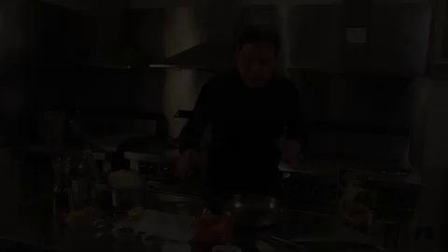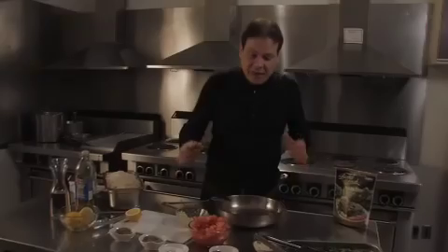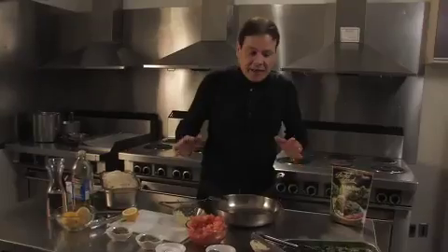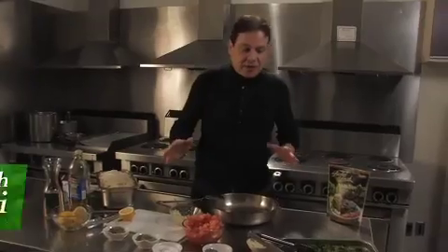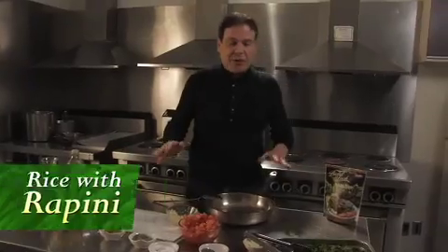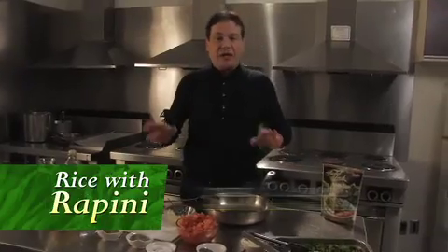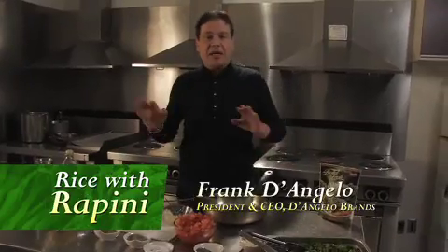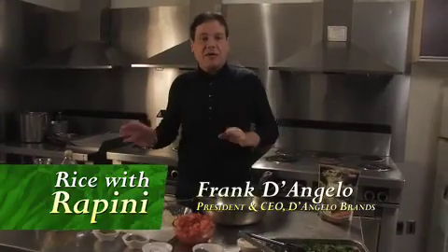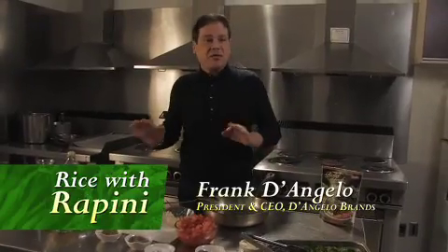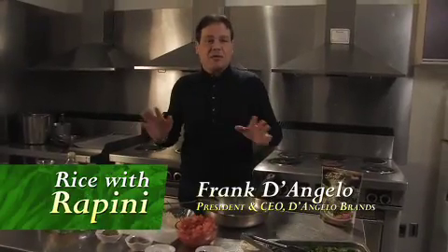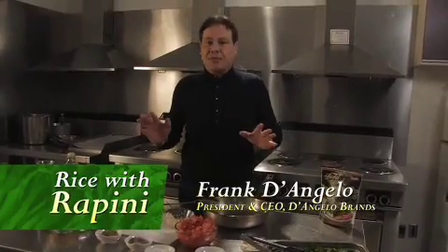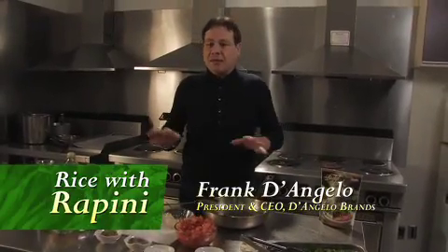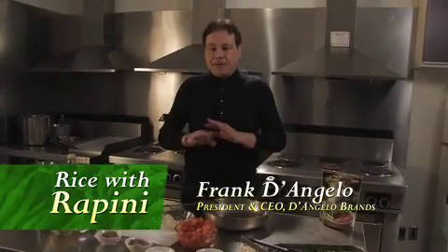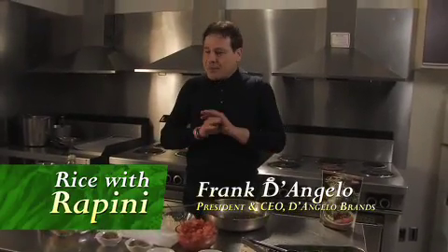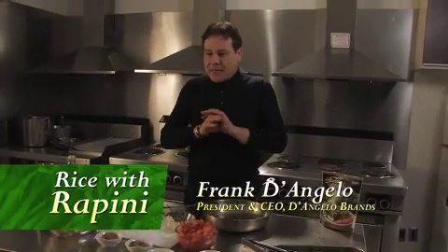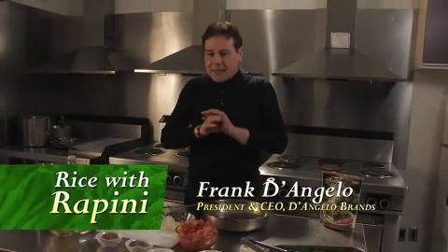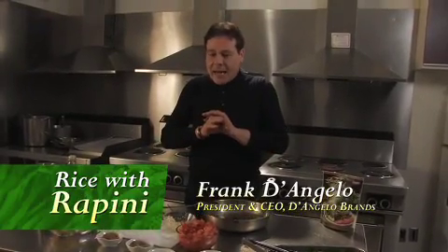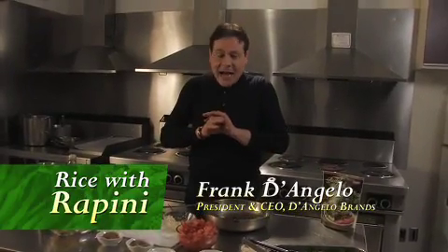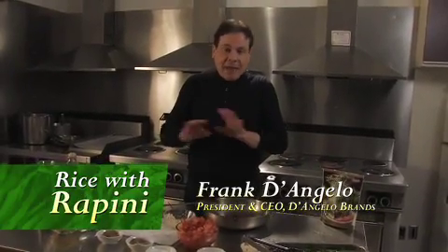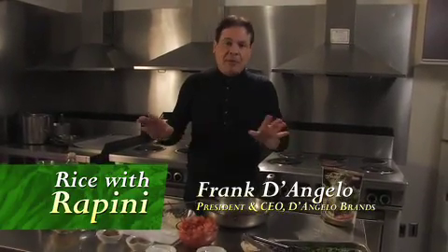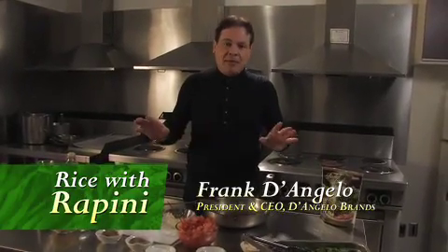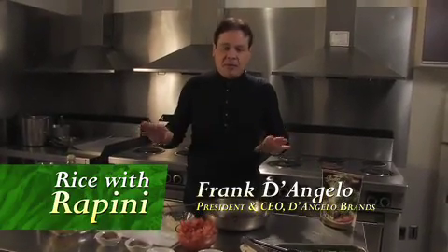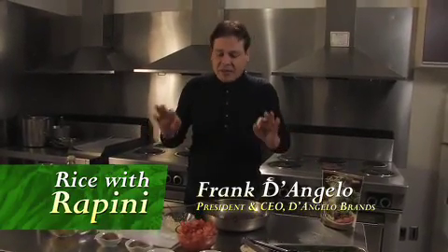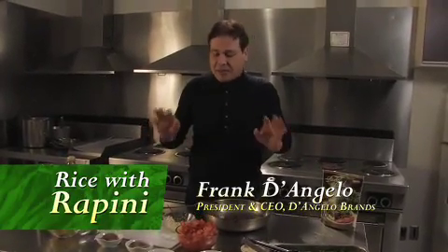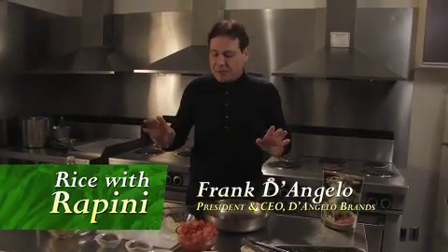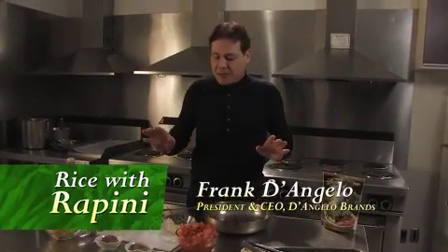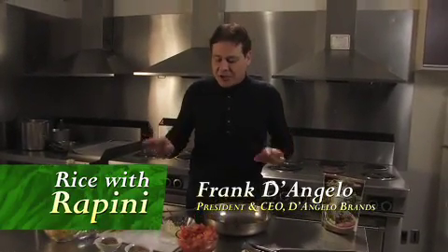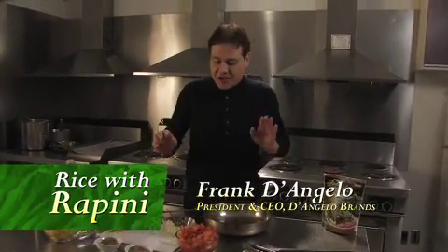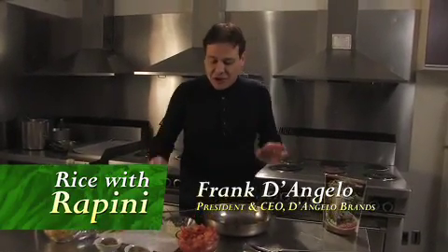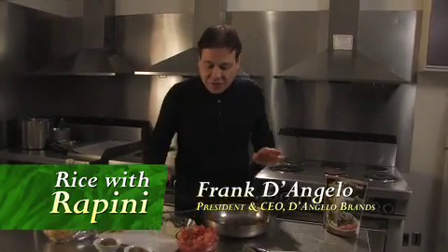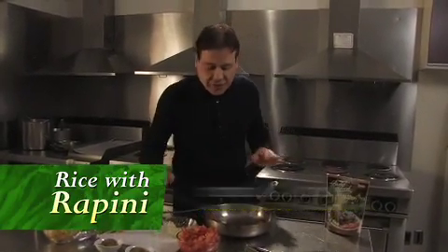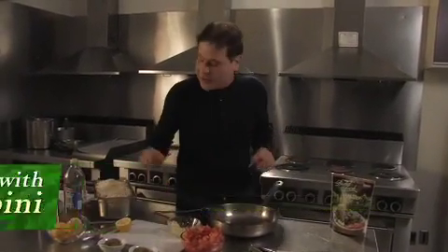Today I'm going to show you how to make rice with rapini. It is an unbelievably simple dish, and it's good for you.